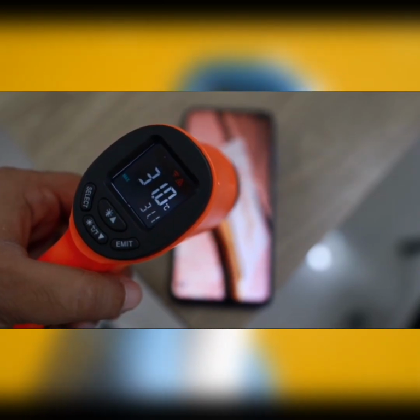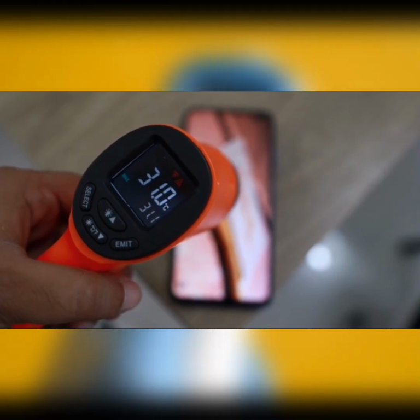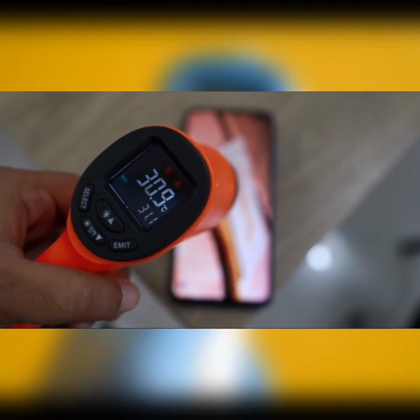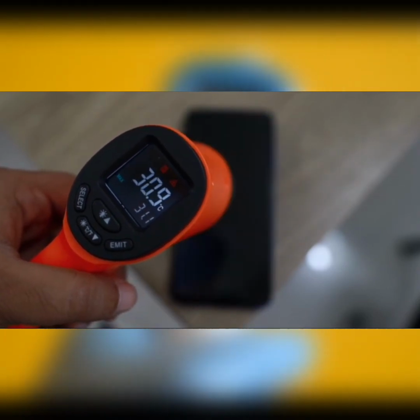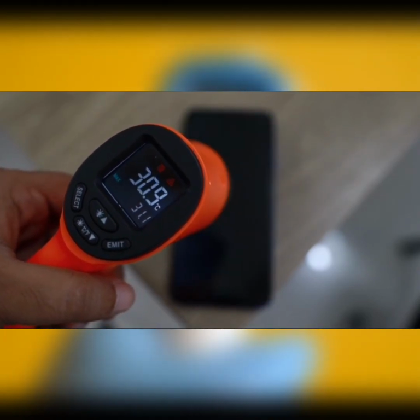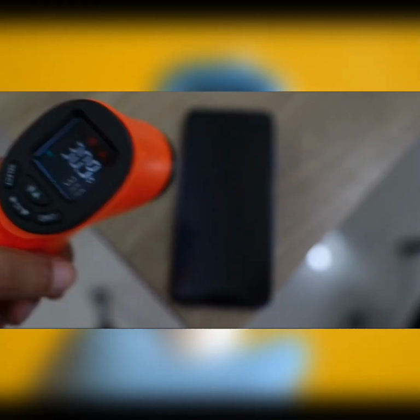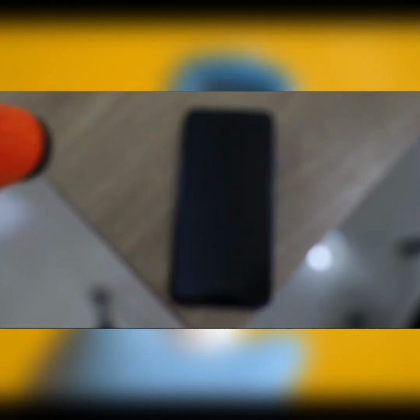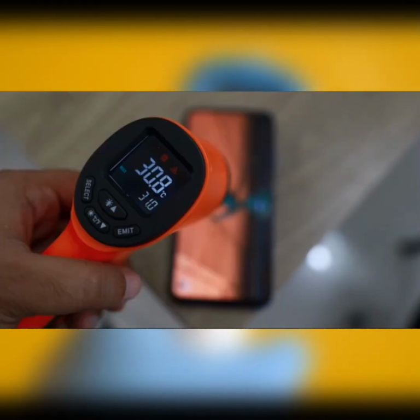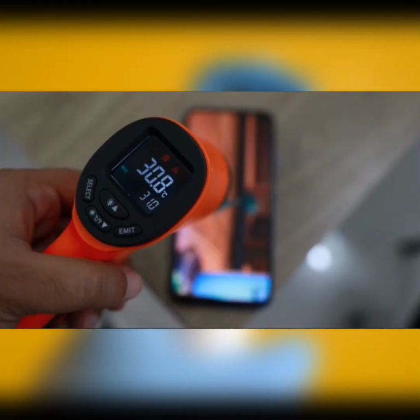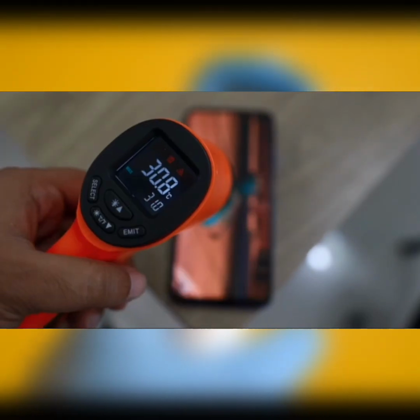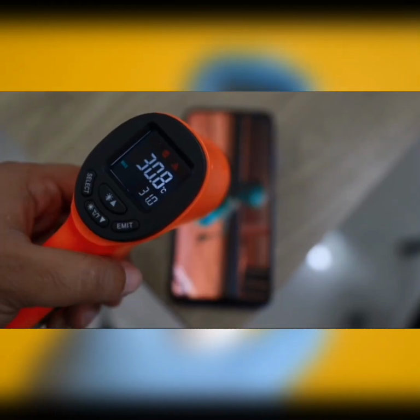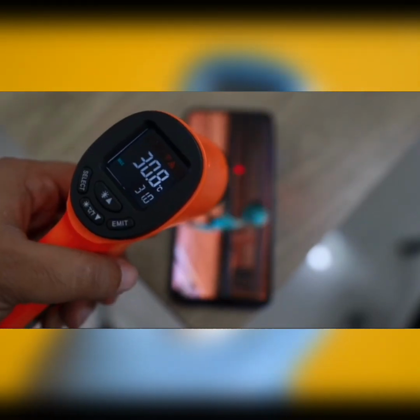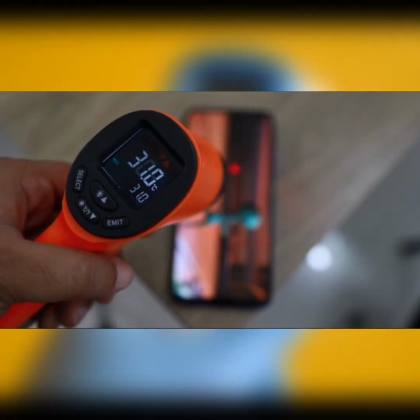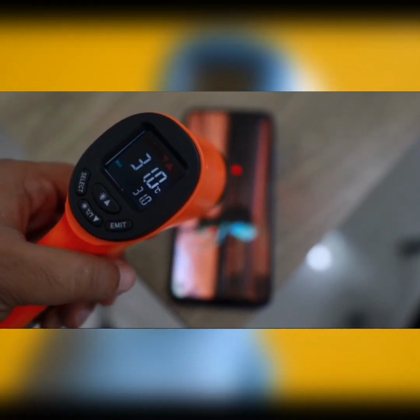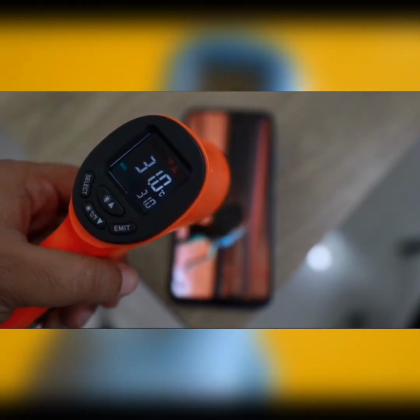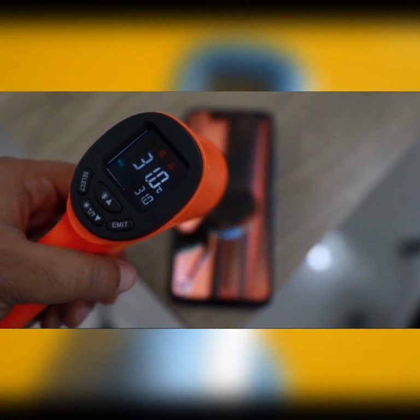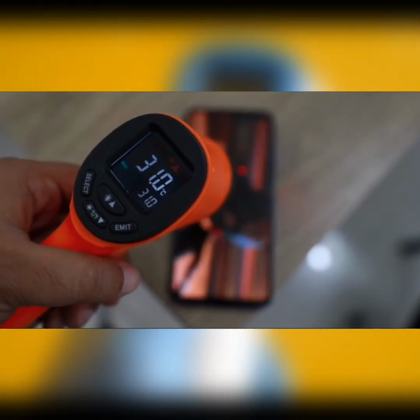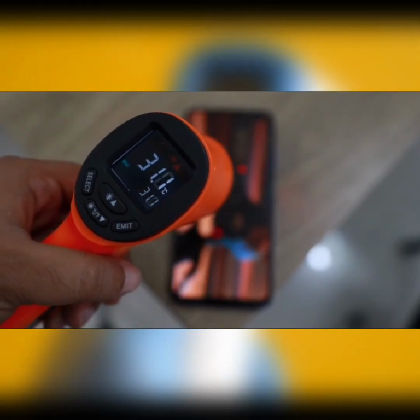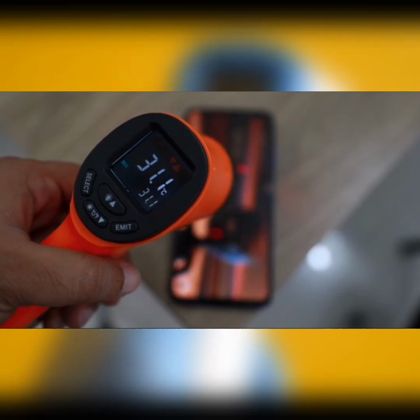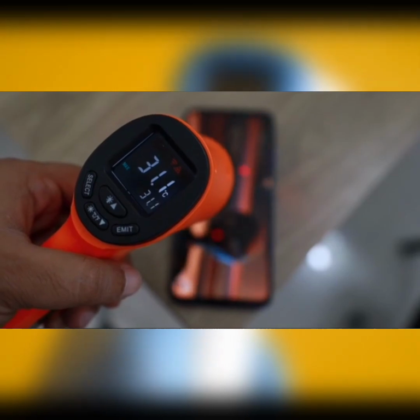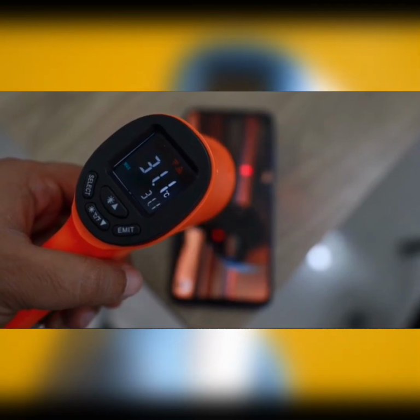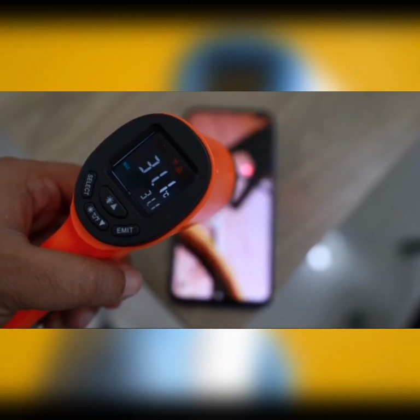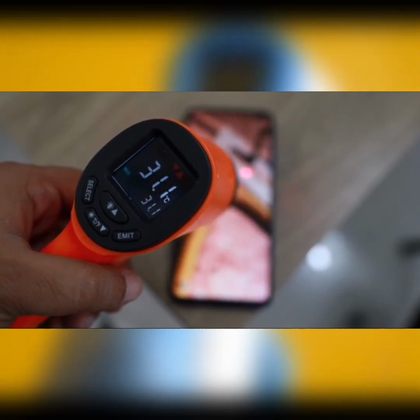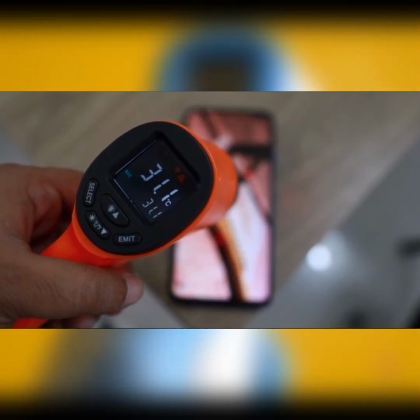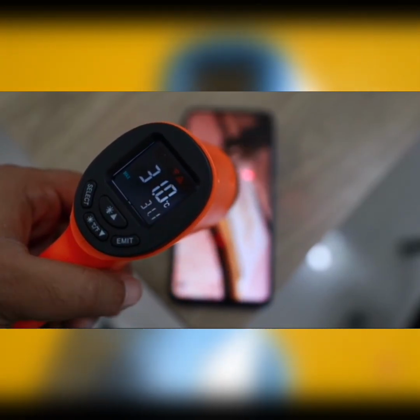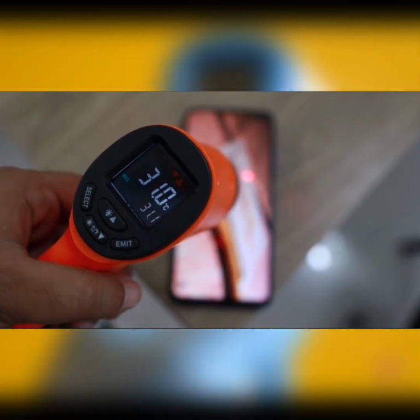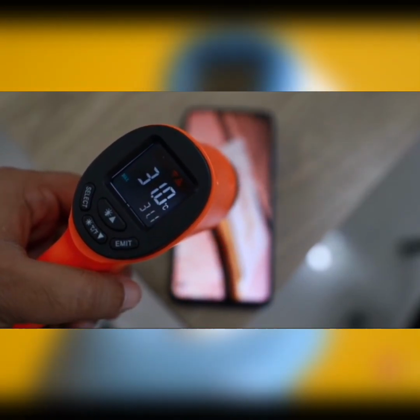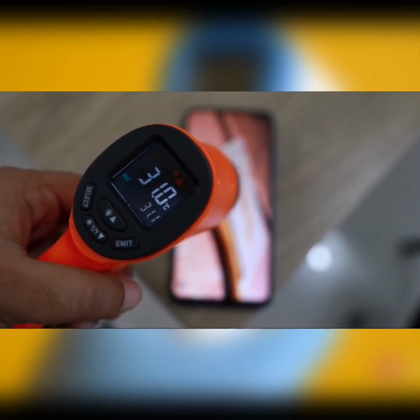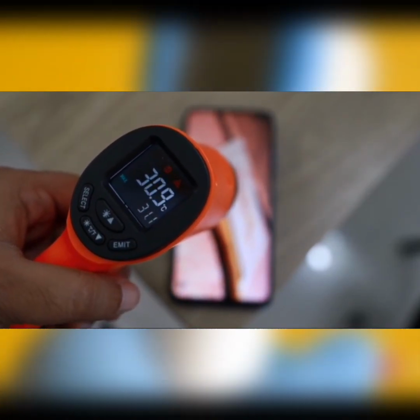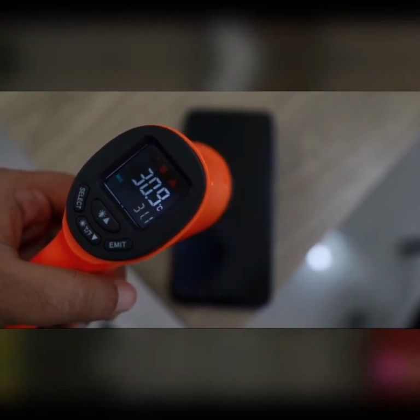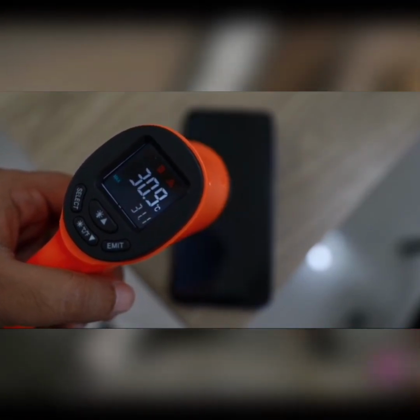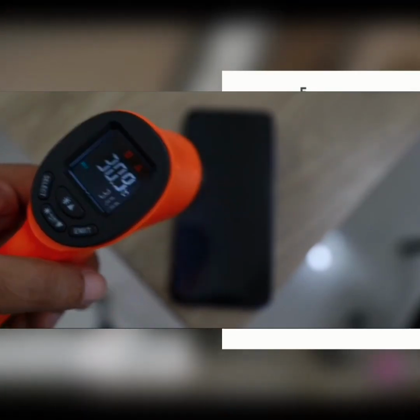Infrared thermometers, also known as non-contact thermometers, measure temperature by detecting the thermal radiation emitted by an object. This makes them ideal for measuring the temperature of distant or moving objects without physical contact.